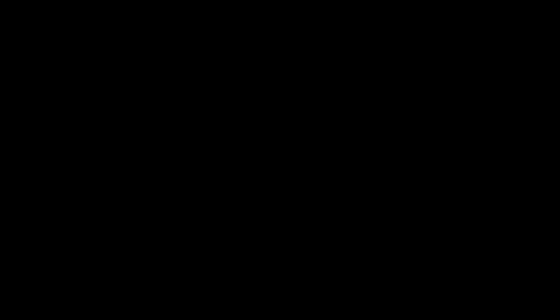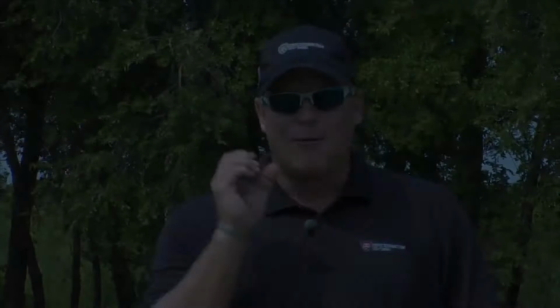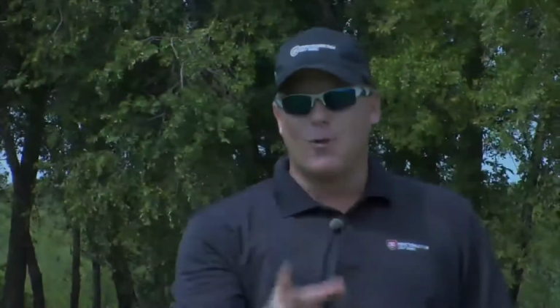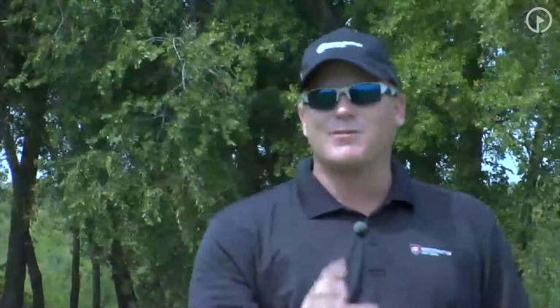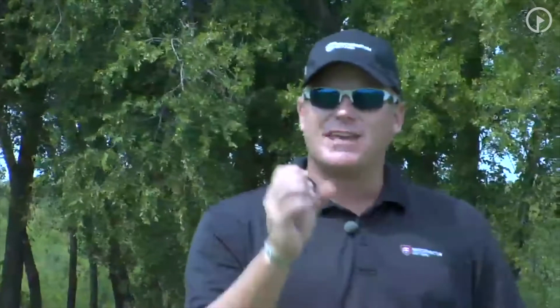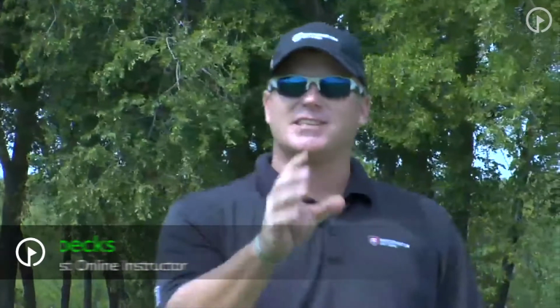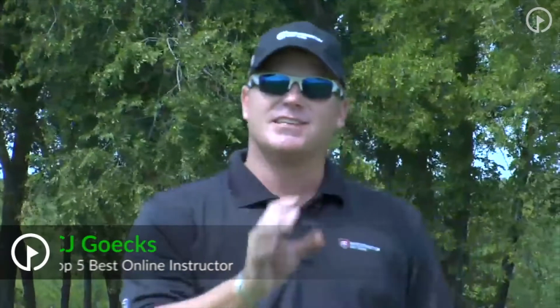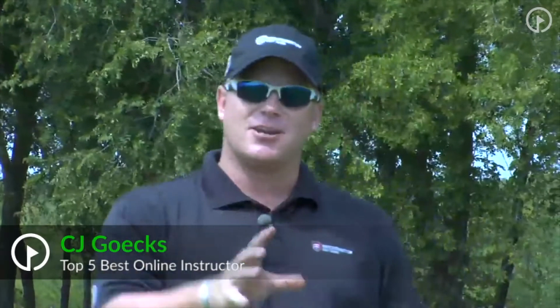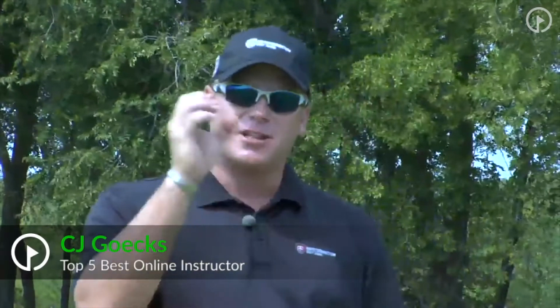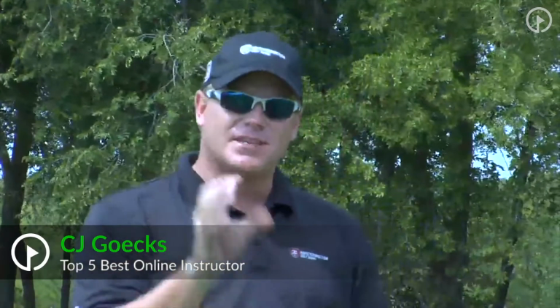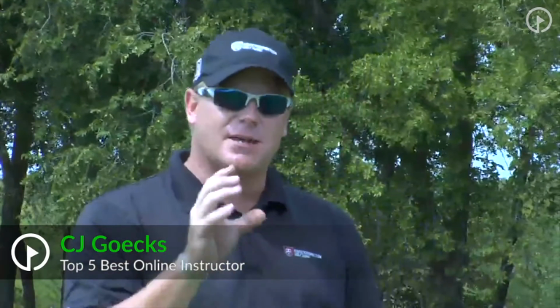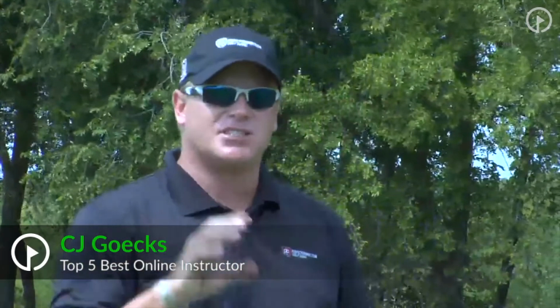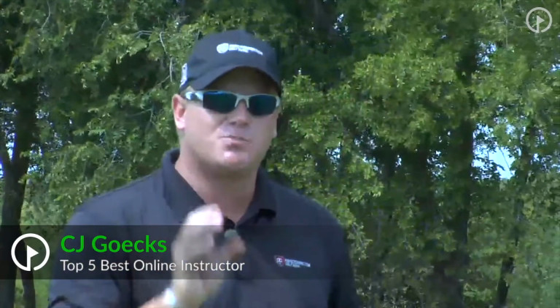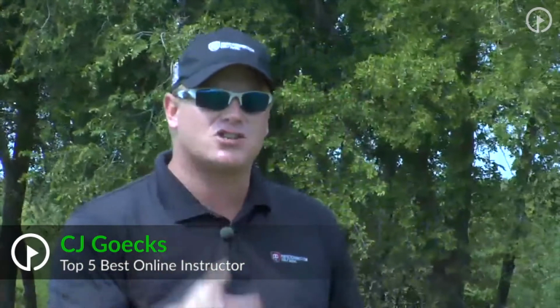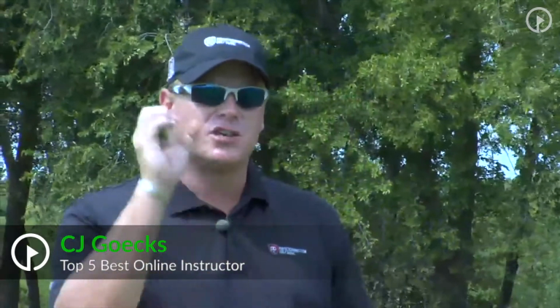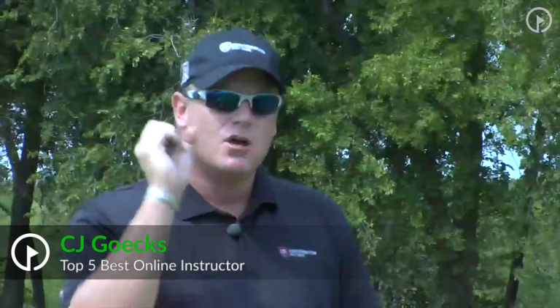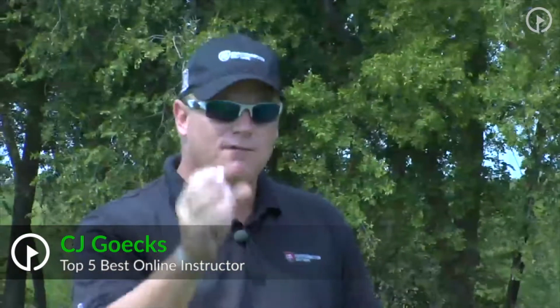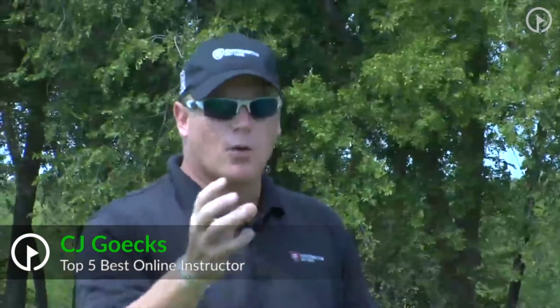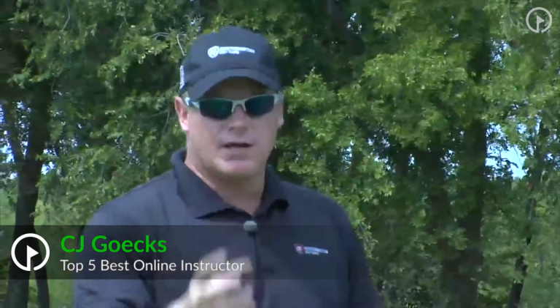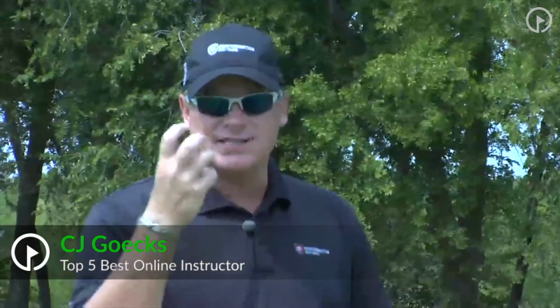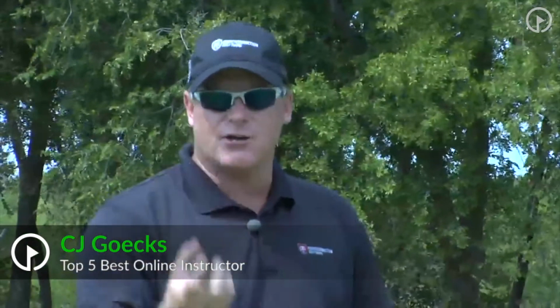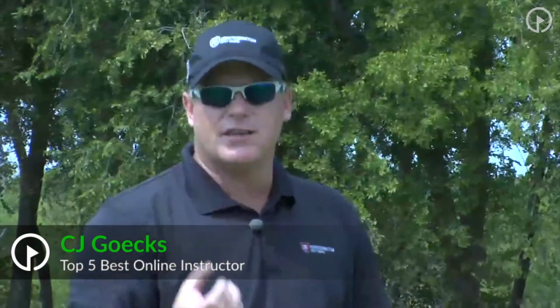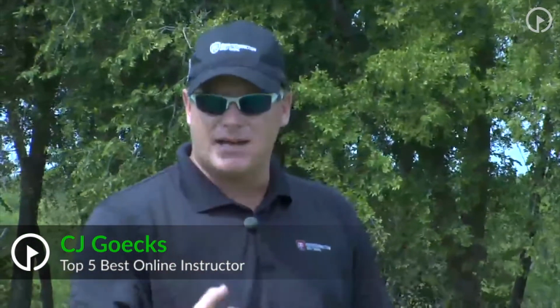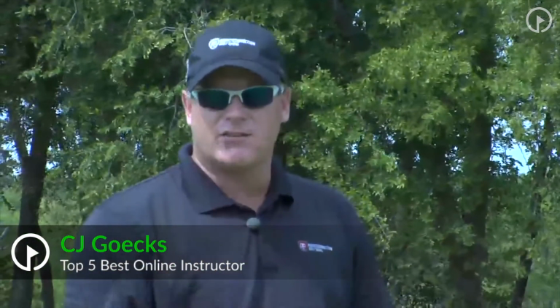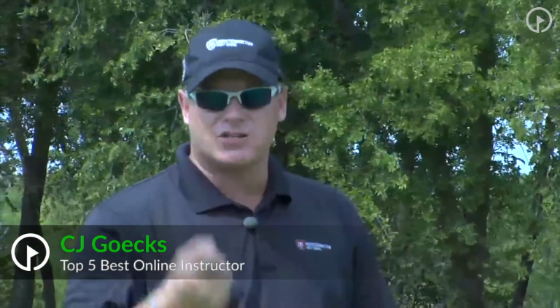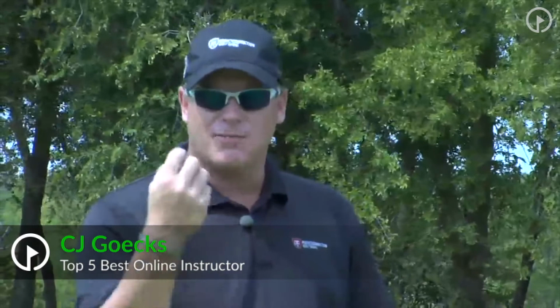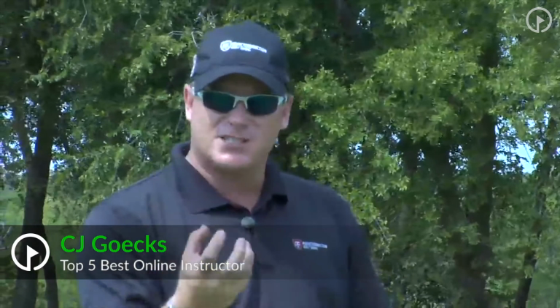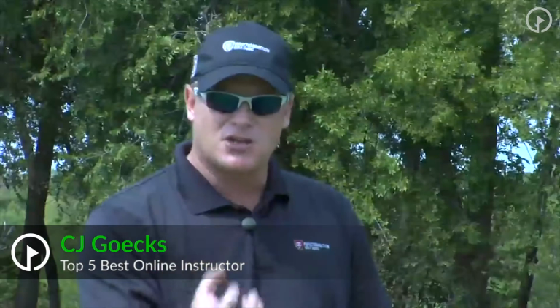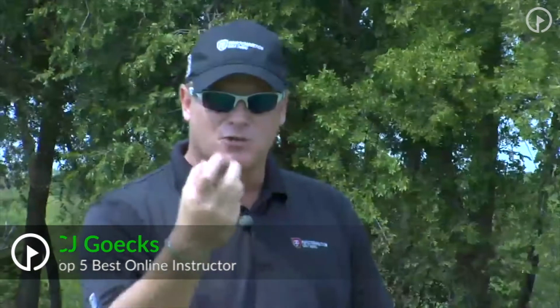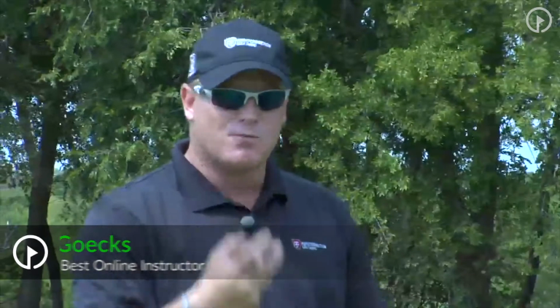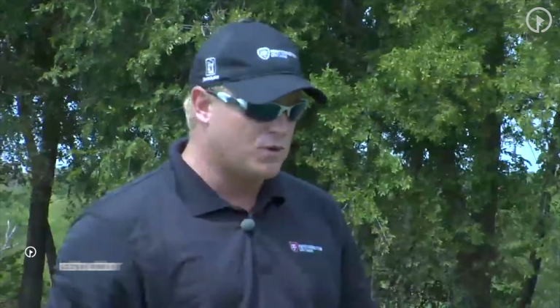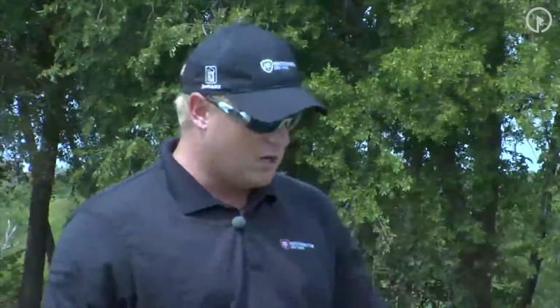I want to welcome you again to the Insiders Club. This tip is especially for you guys that are in my Insiders Club, my special group if you will.